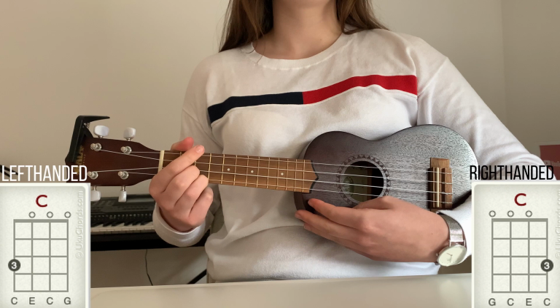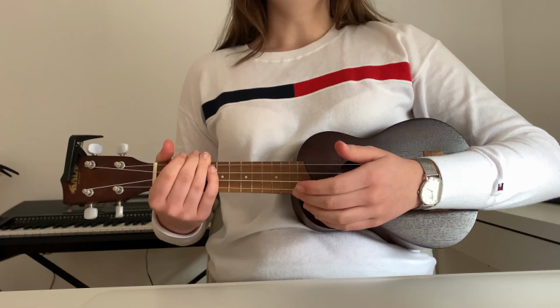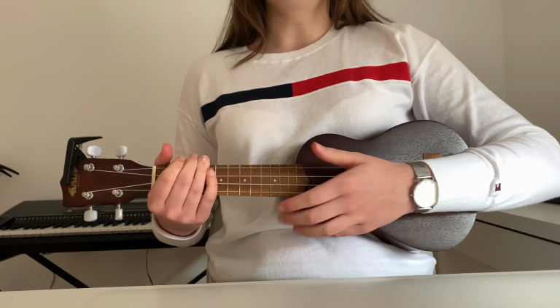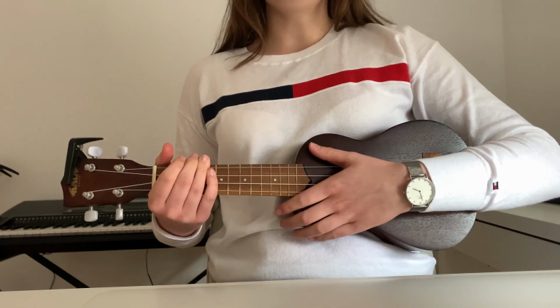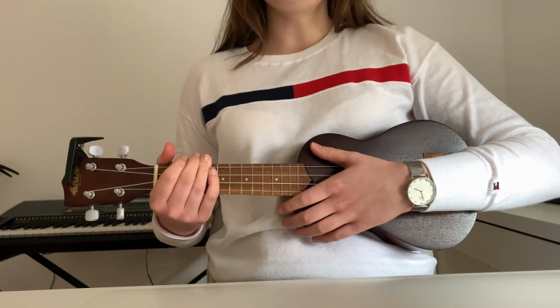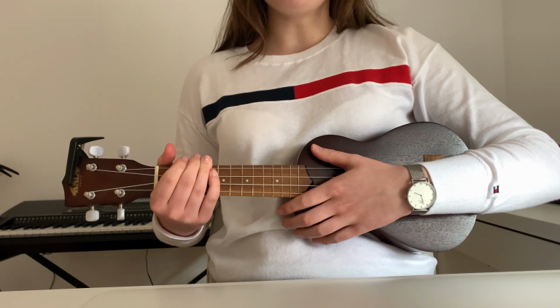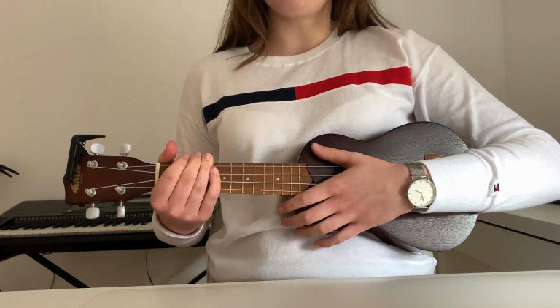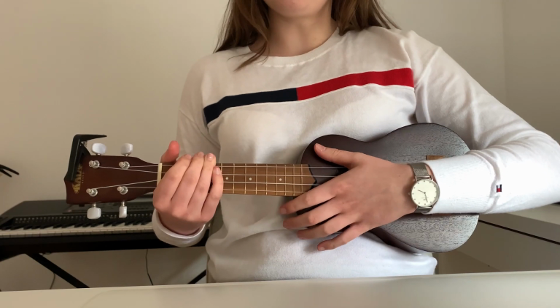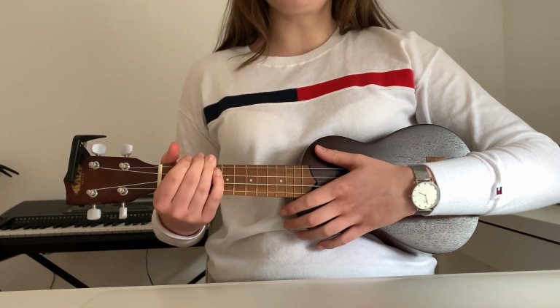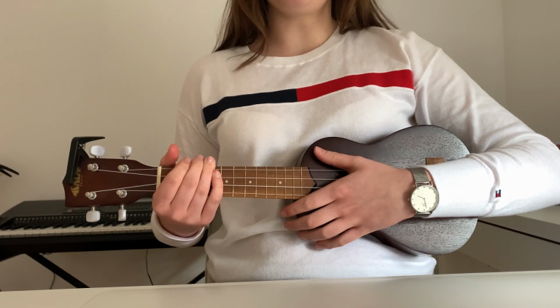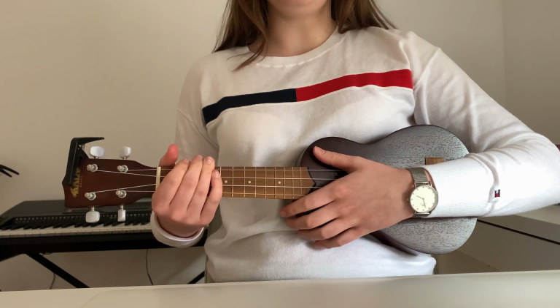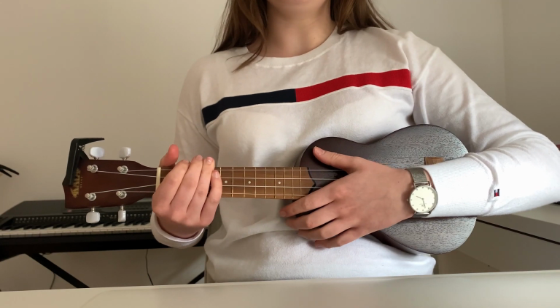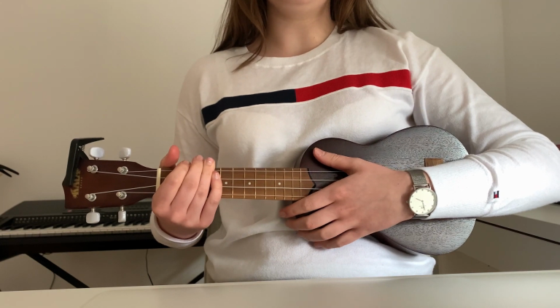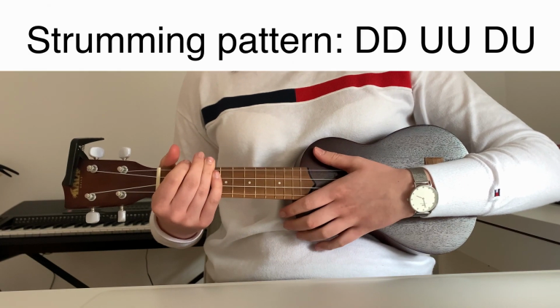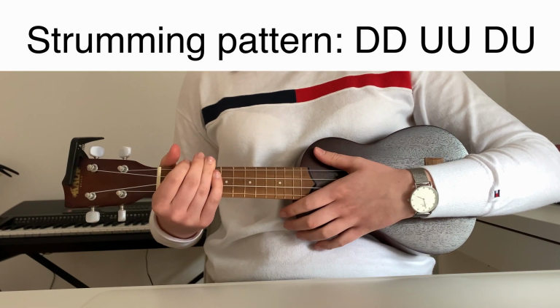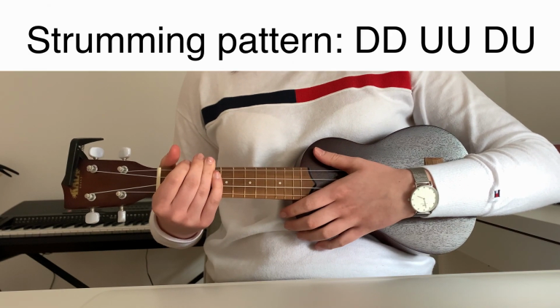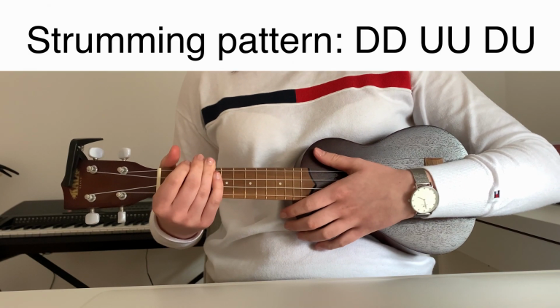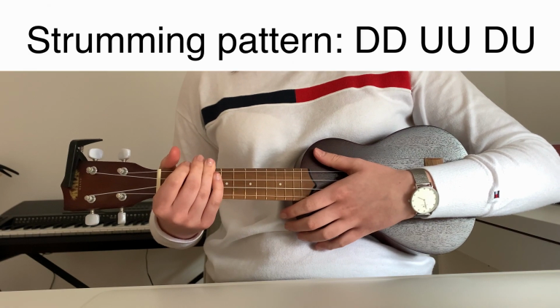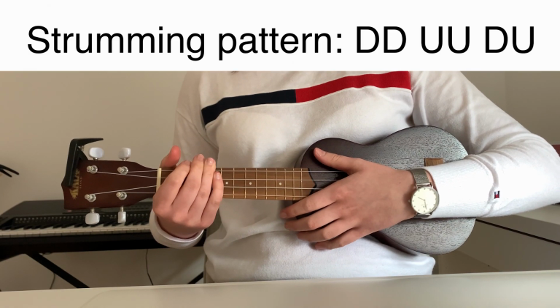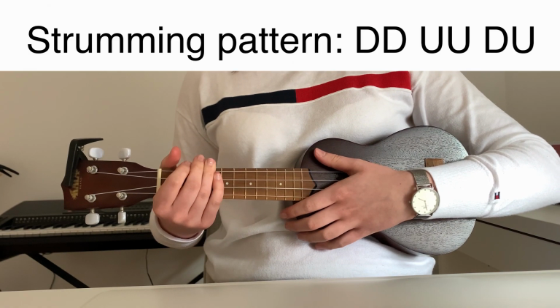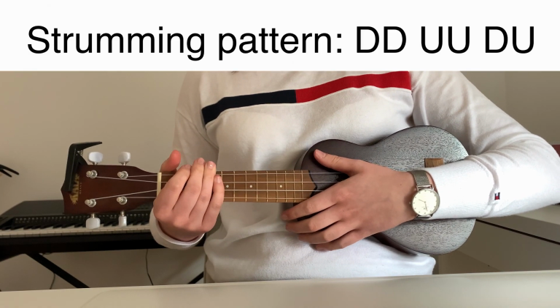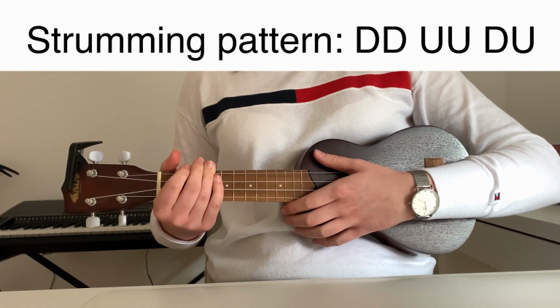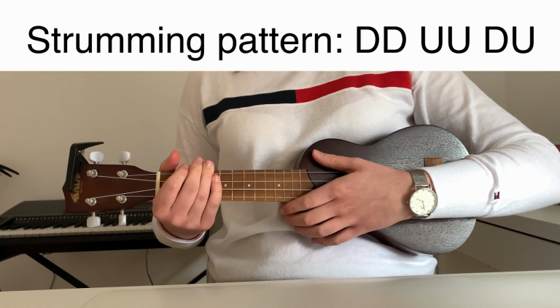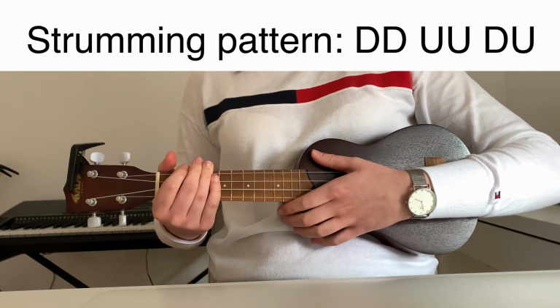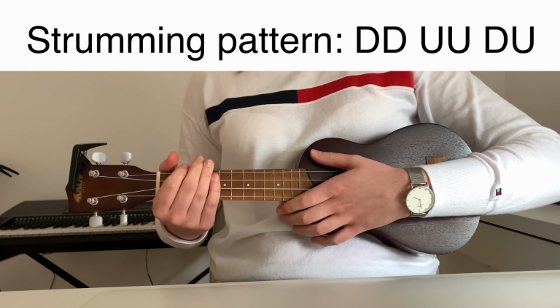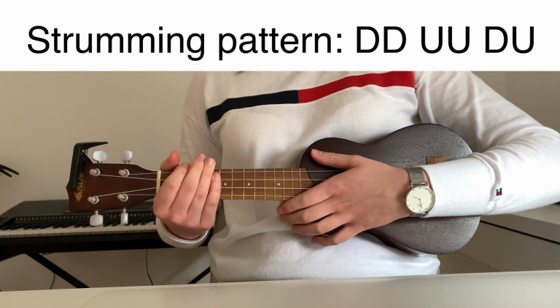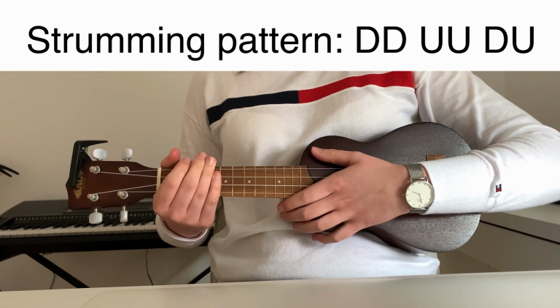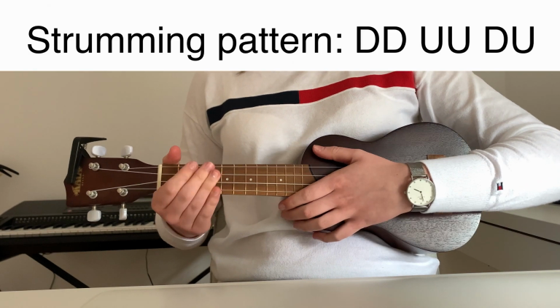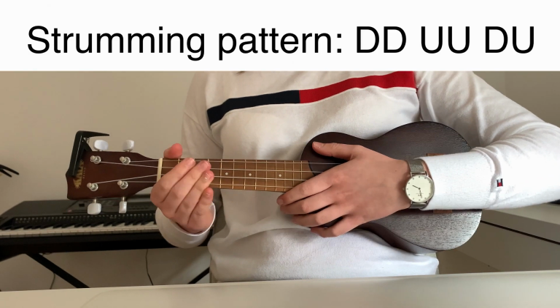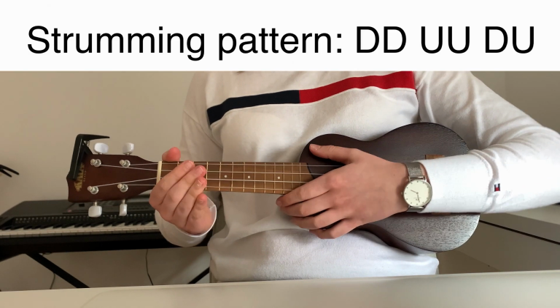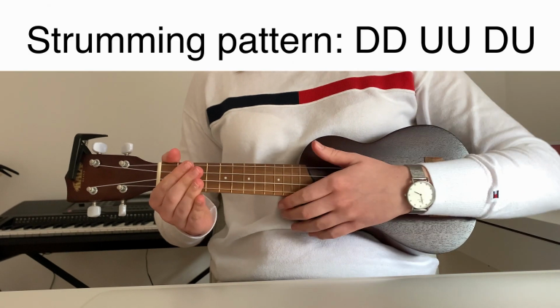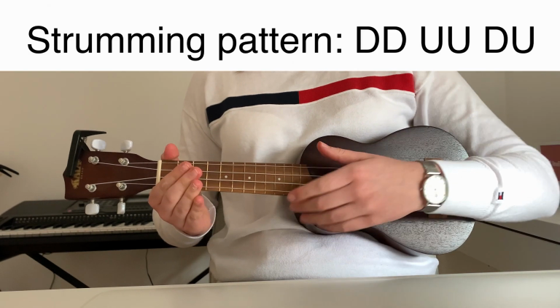The strumming pattern for the song is down, down, up, up, down, up. It sounds like this.